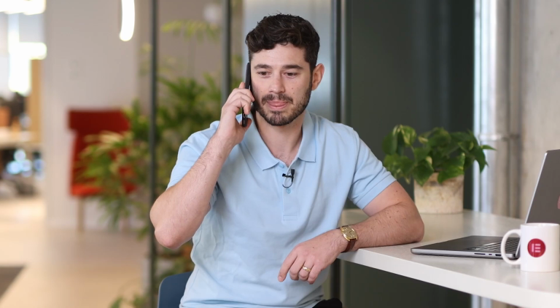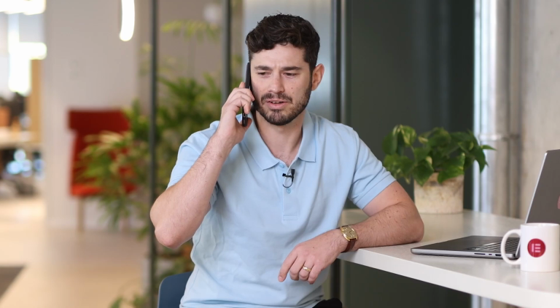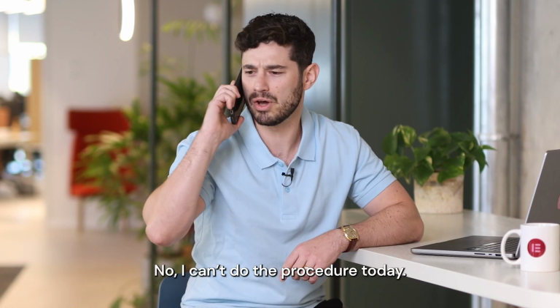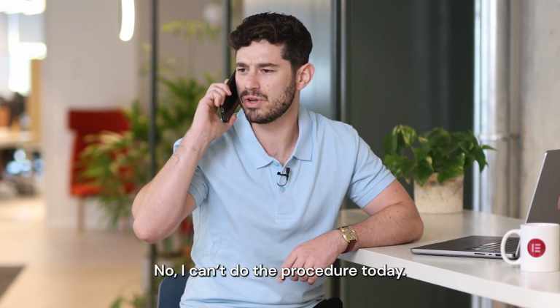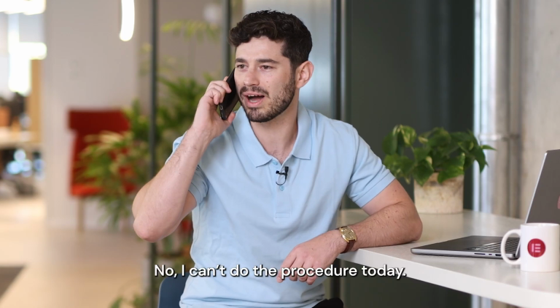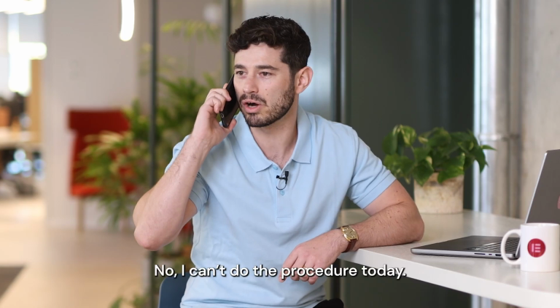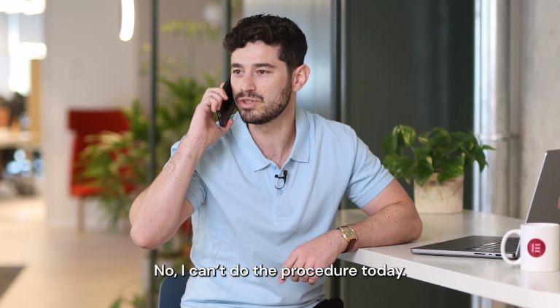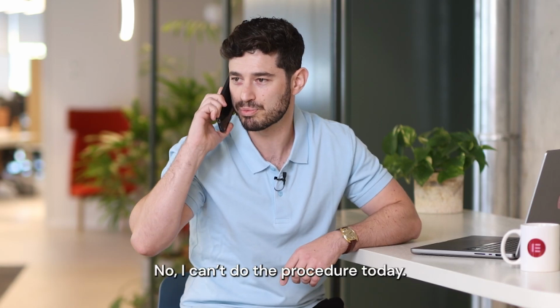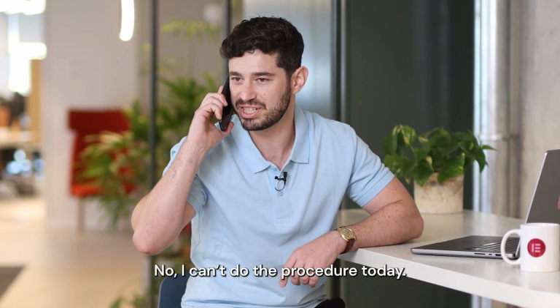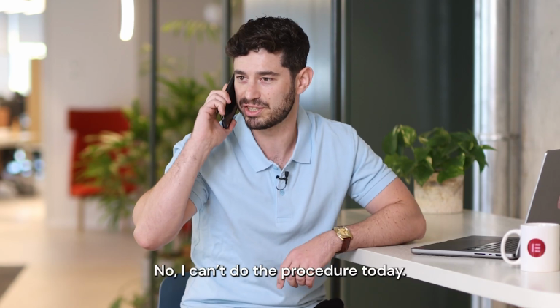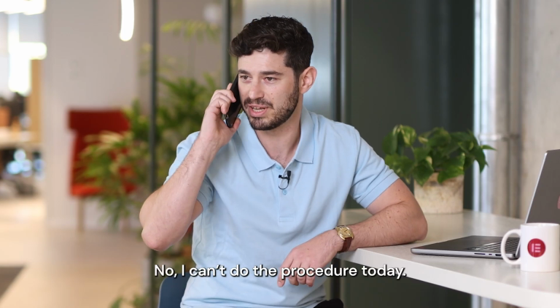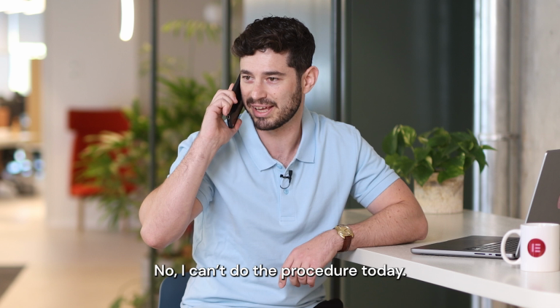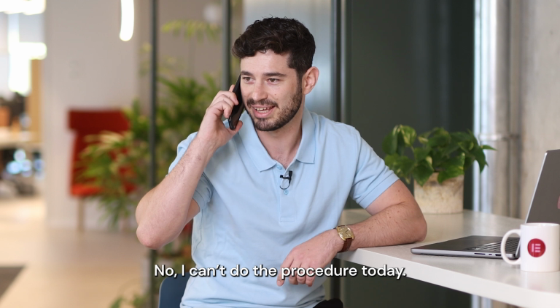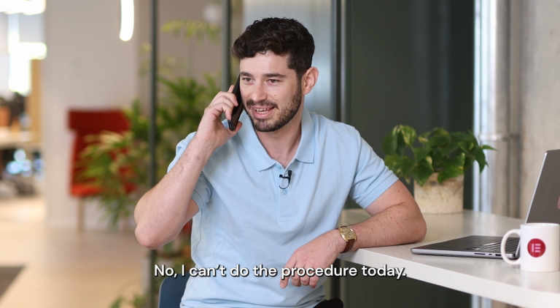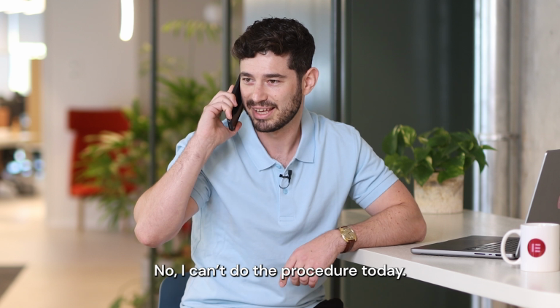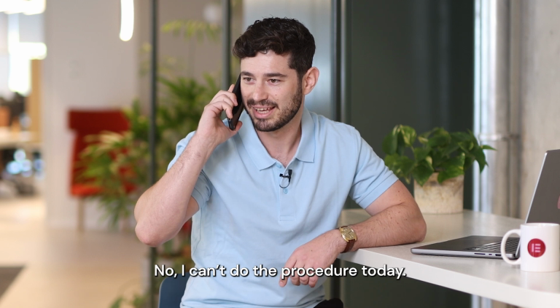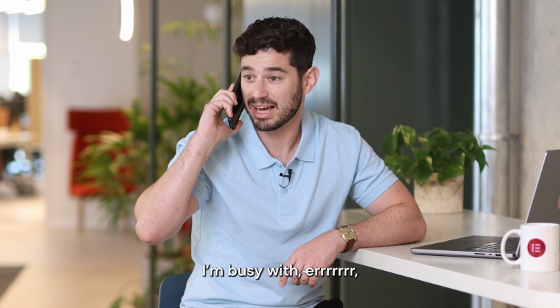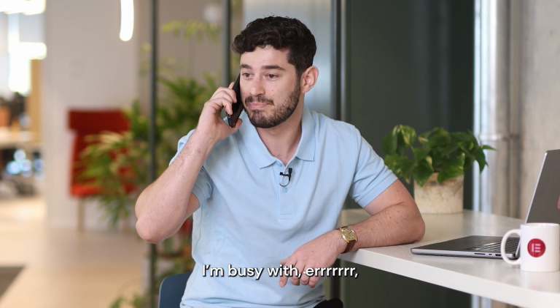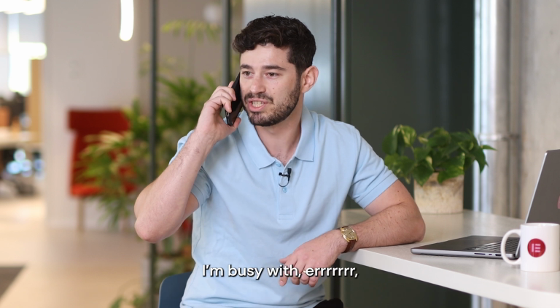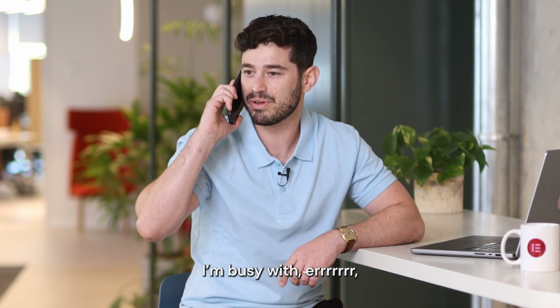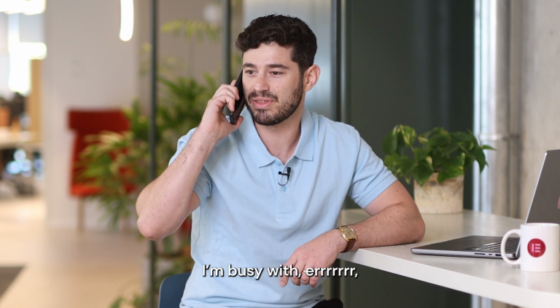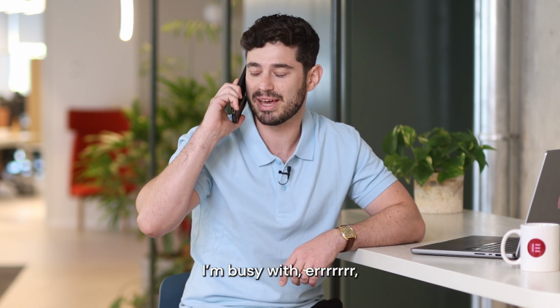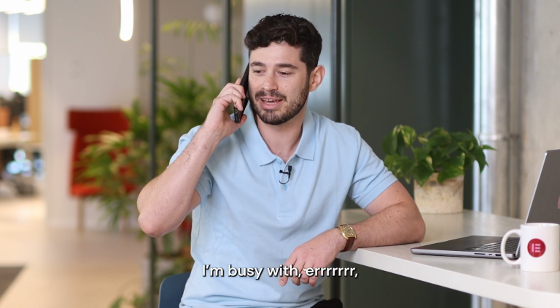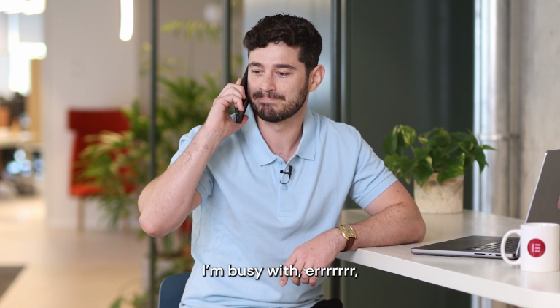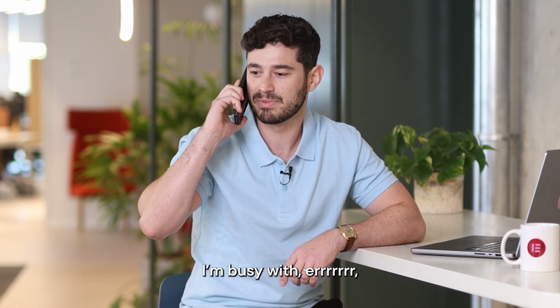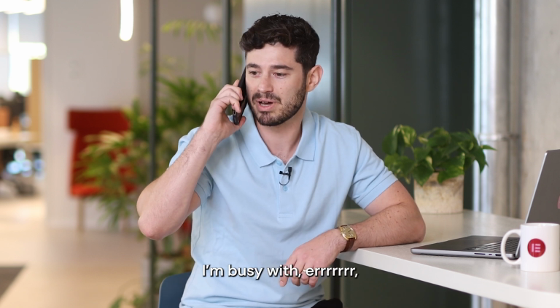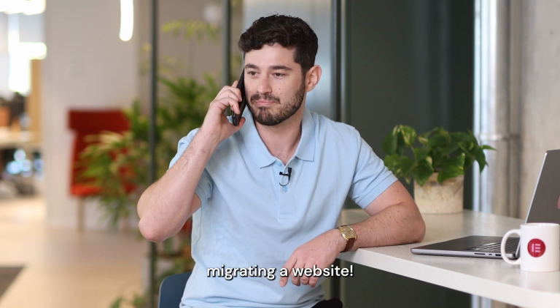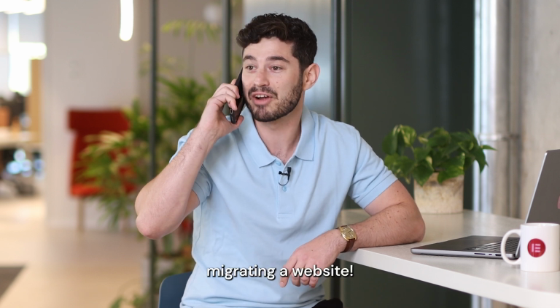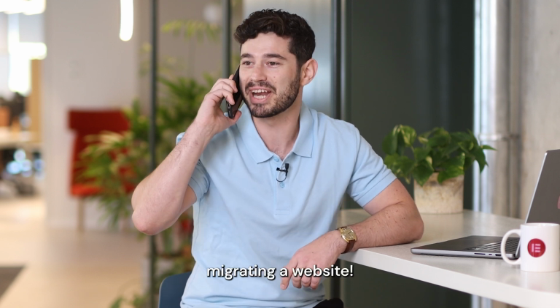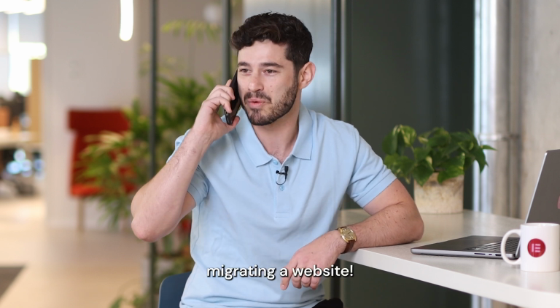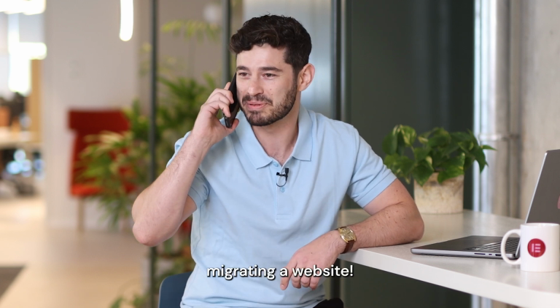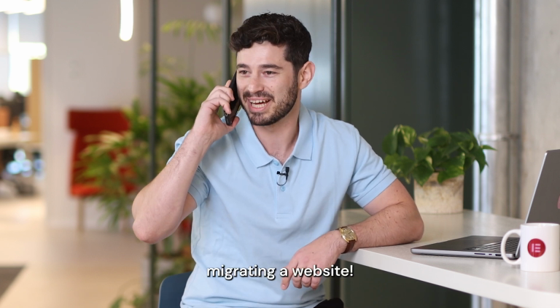No, no, I can't do the procedure today. I'm busy migrating a website.